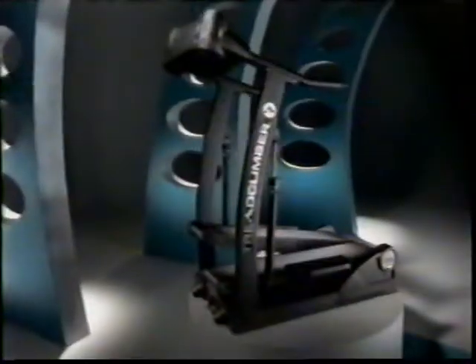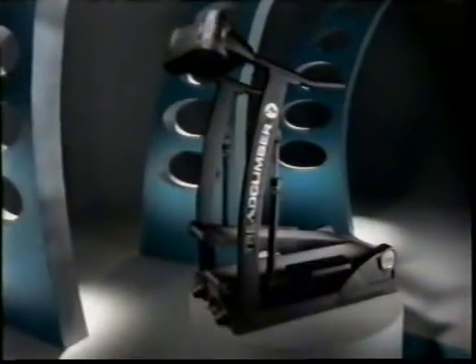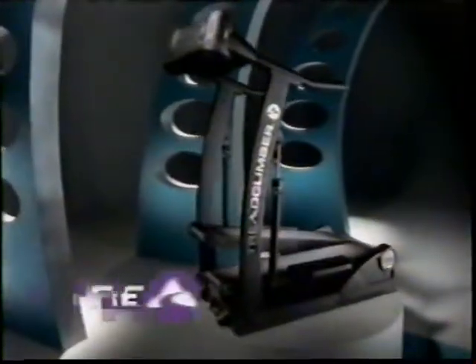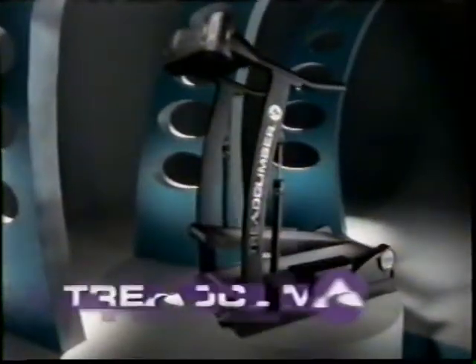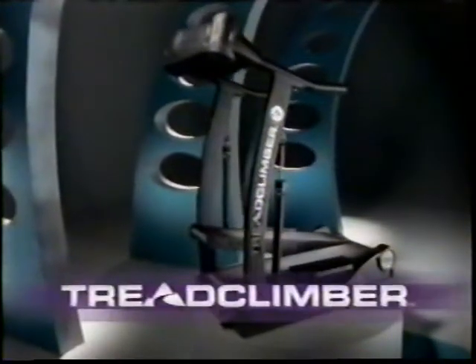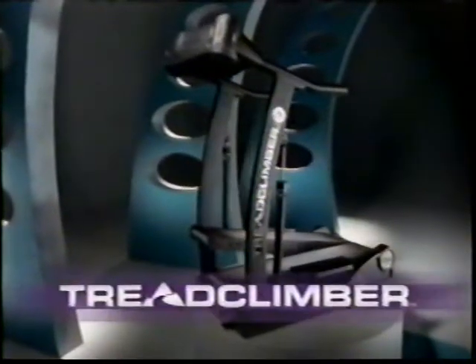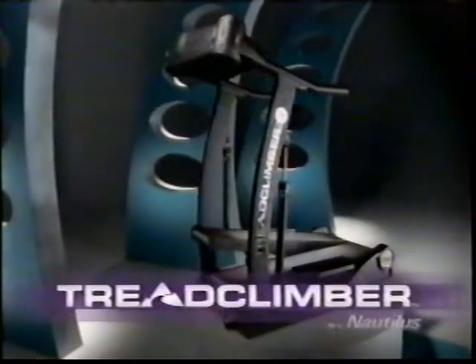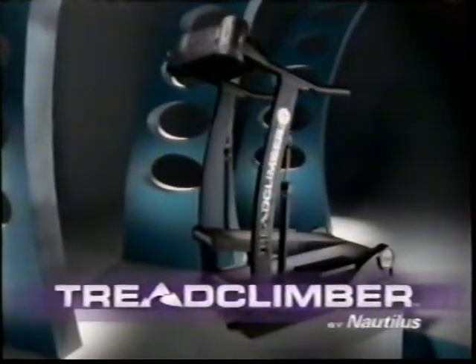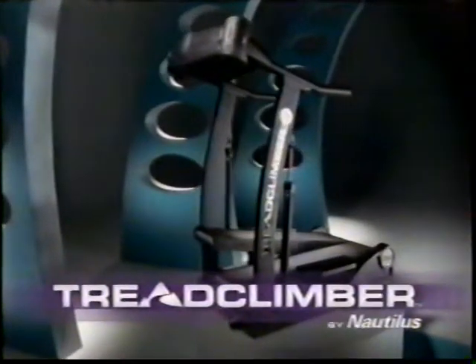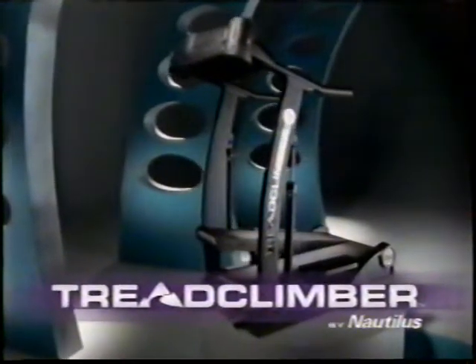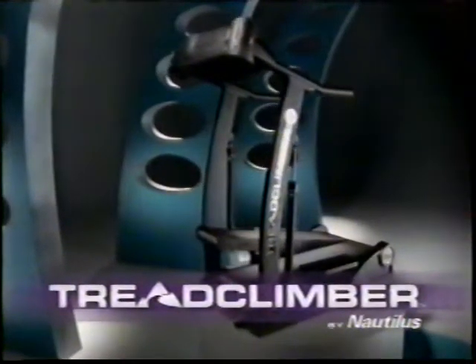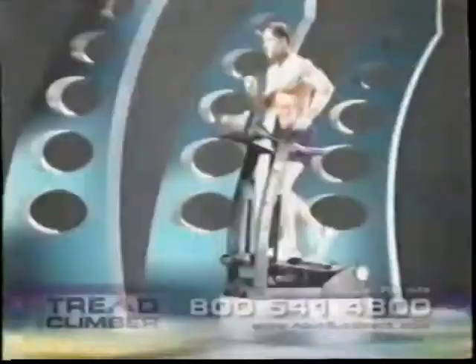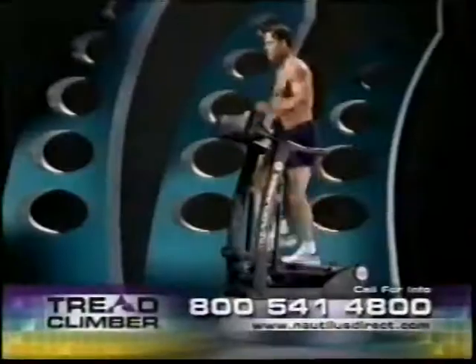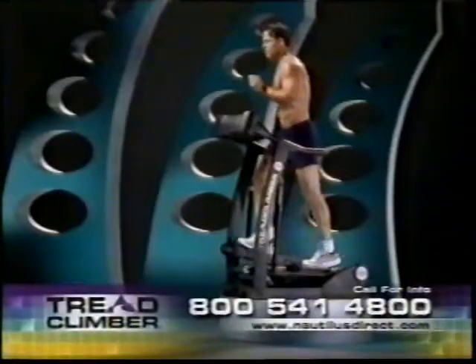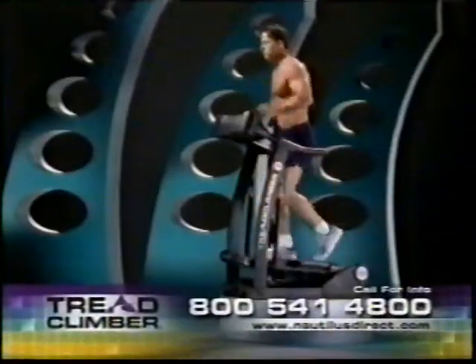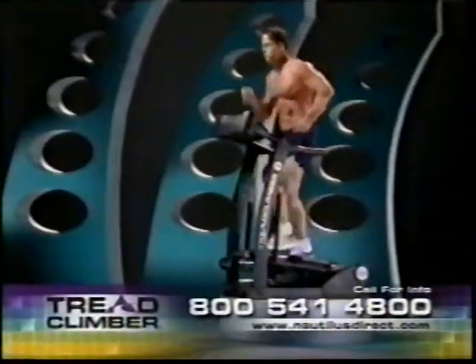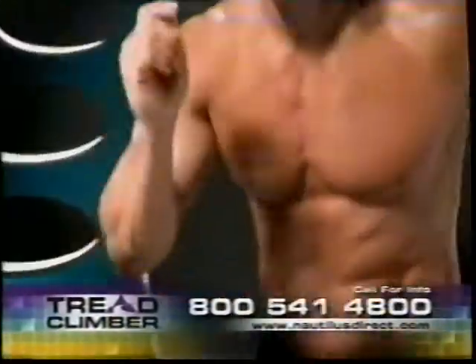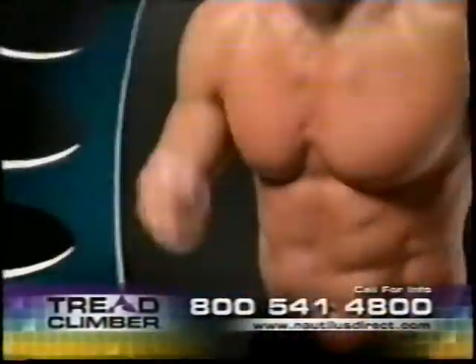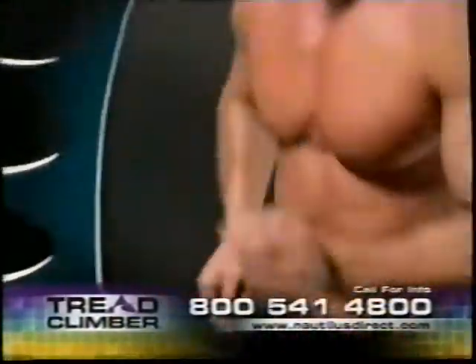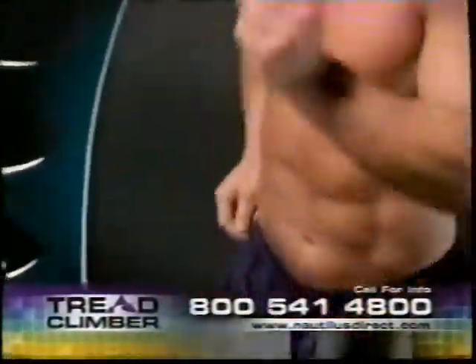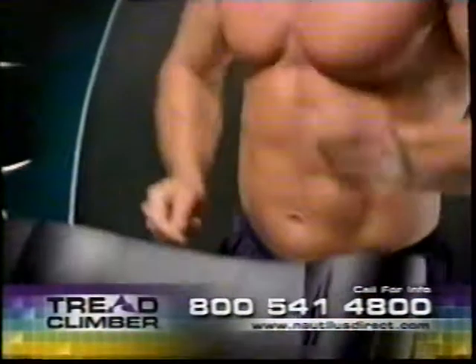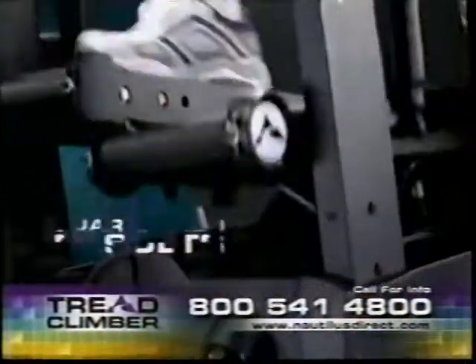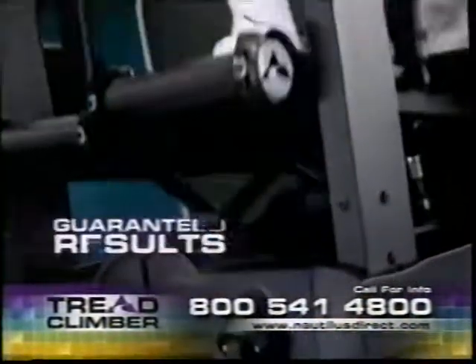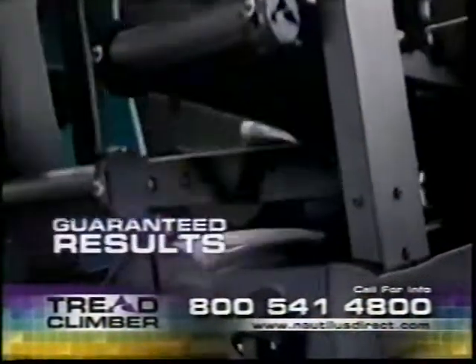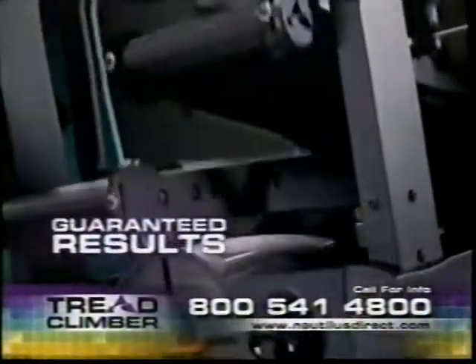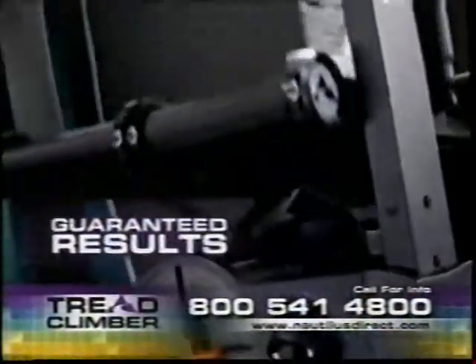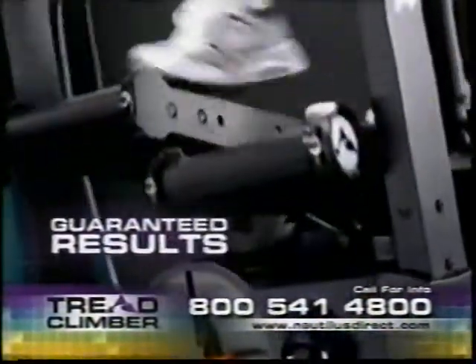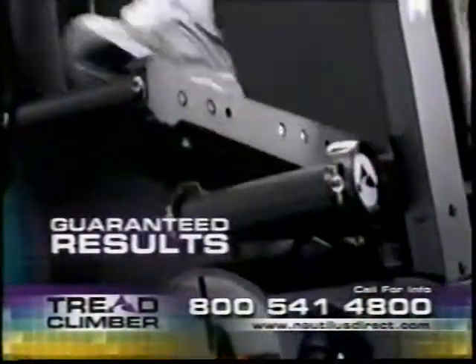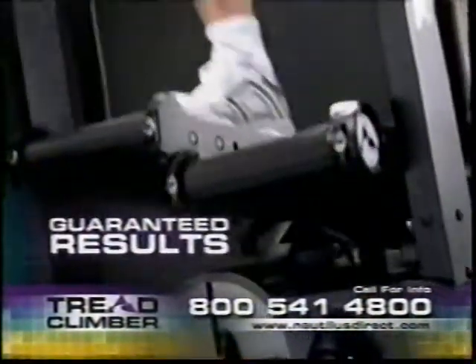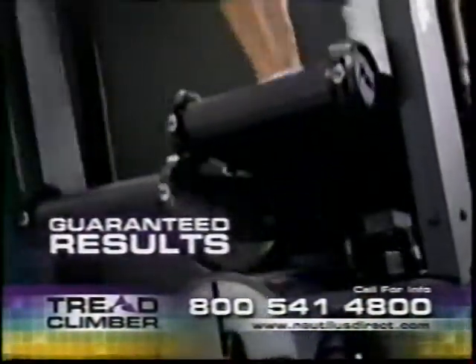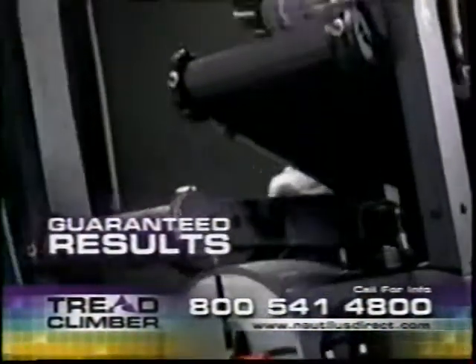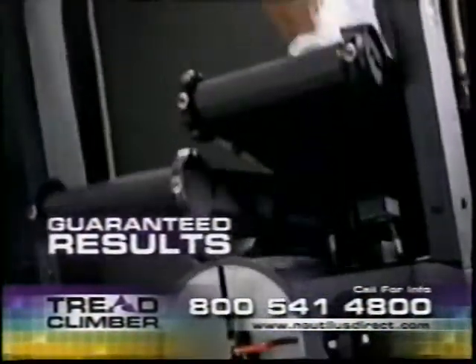Introducing the TreadClimber by Nautilus — a machine so effective we guarantee results in just 30 days.